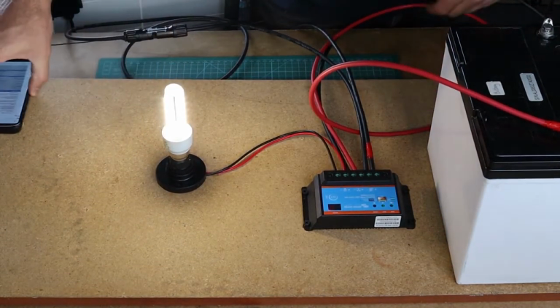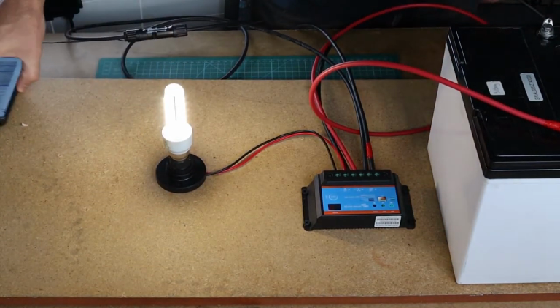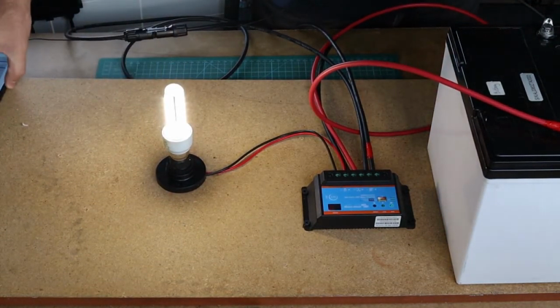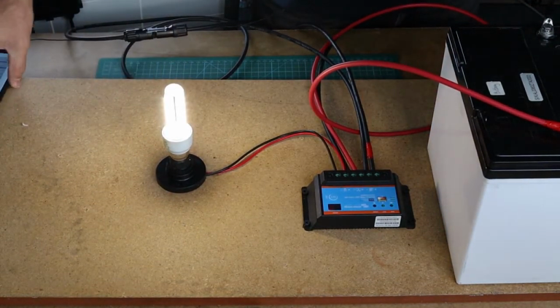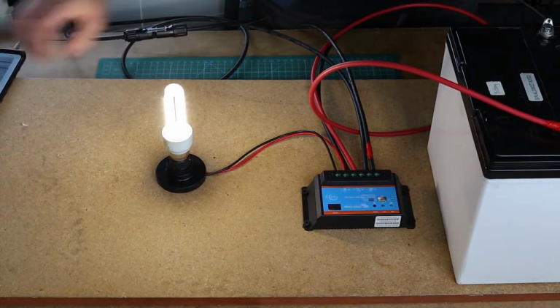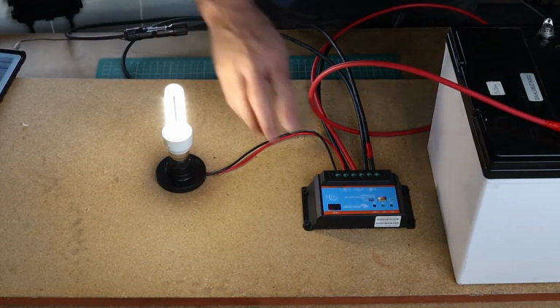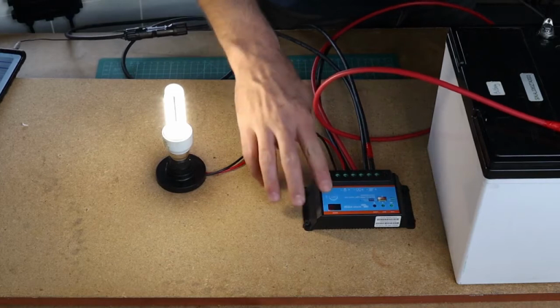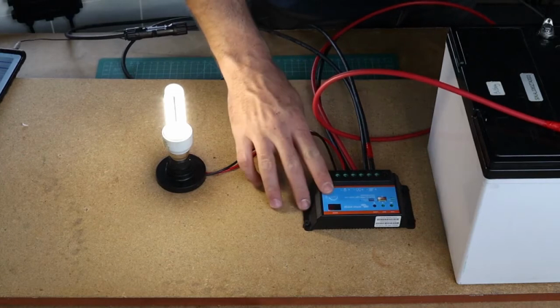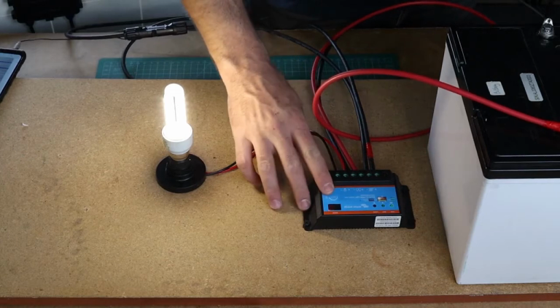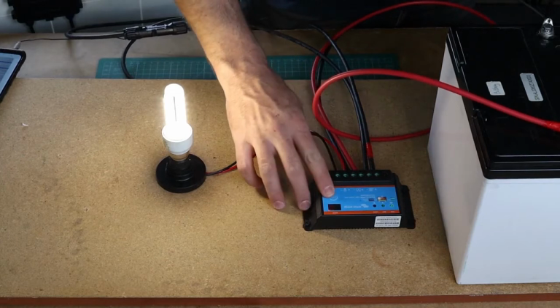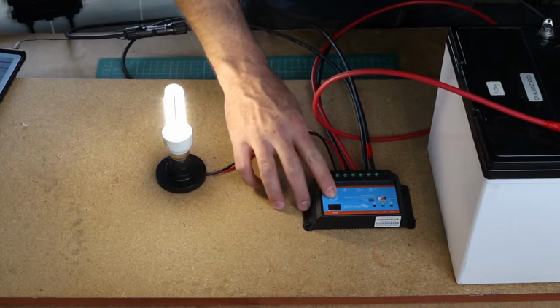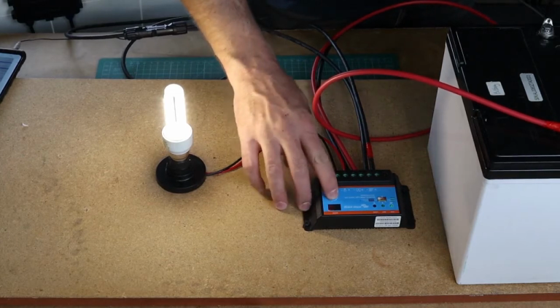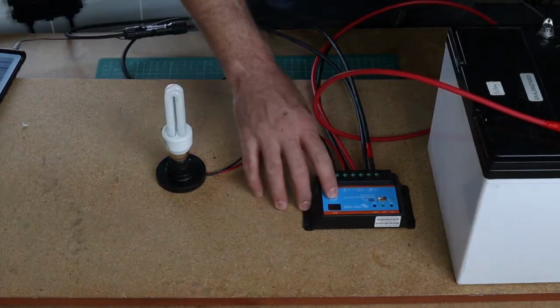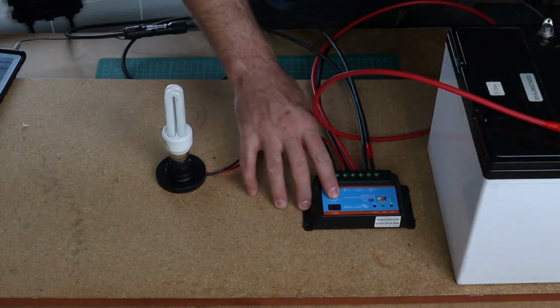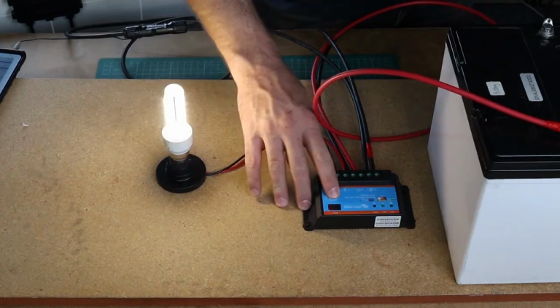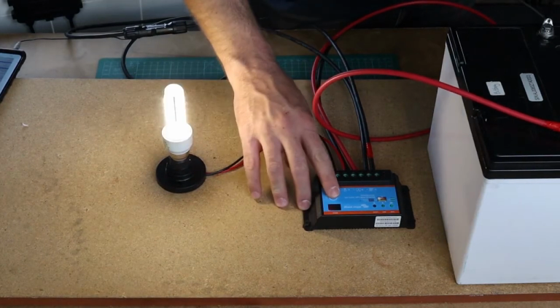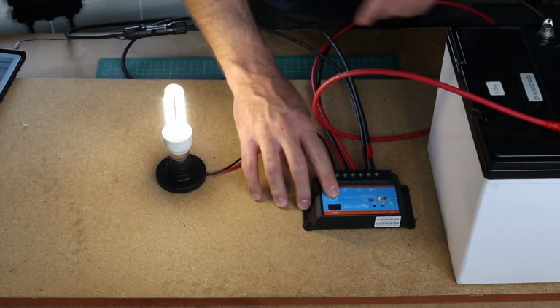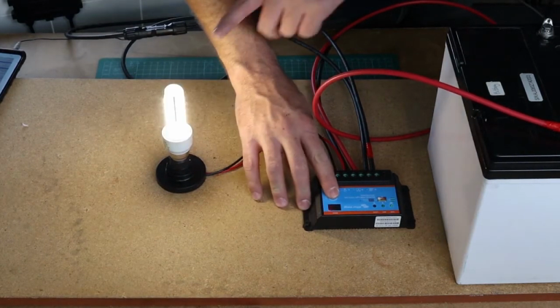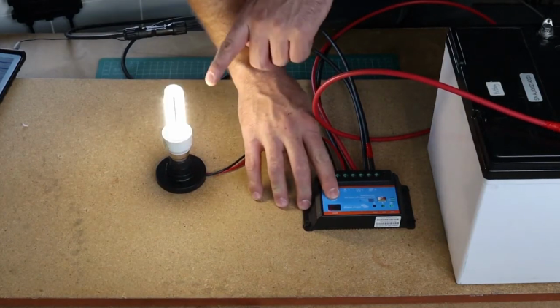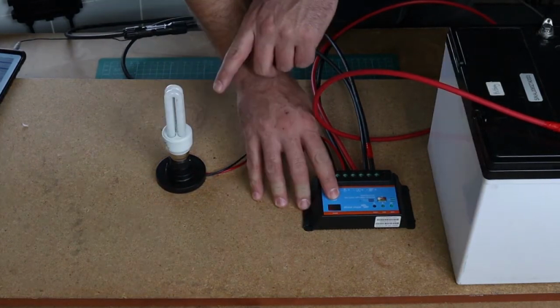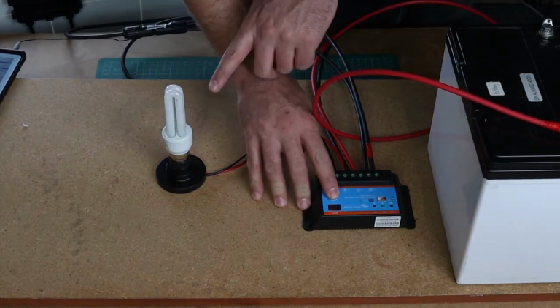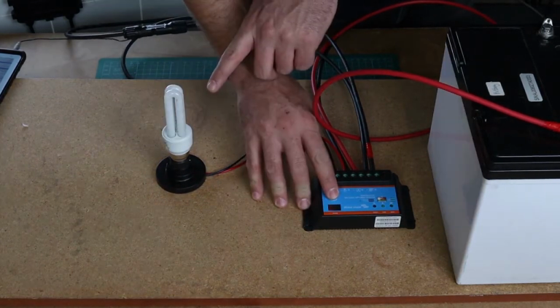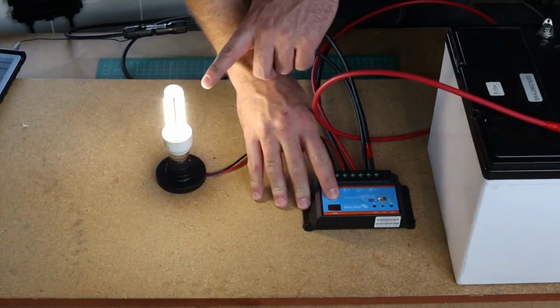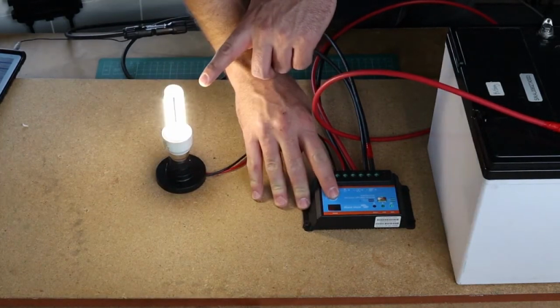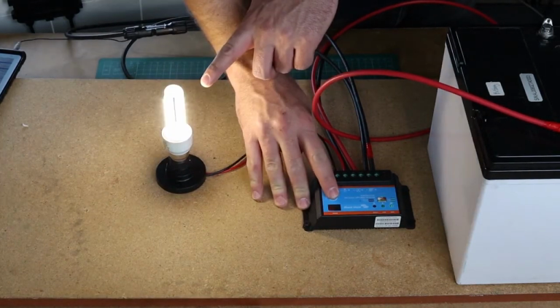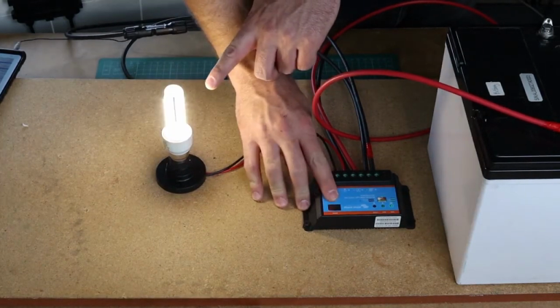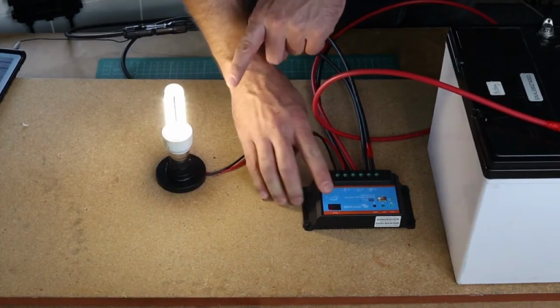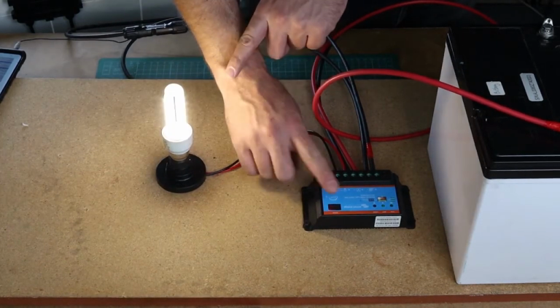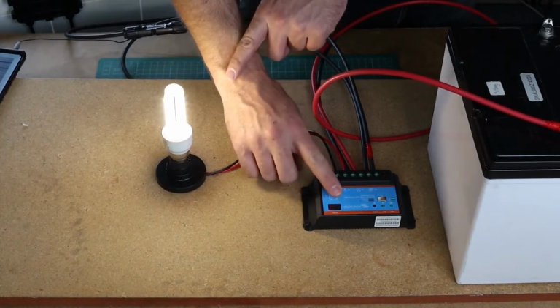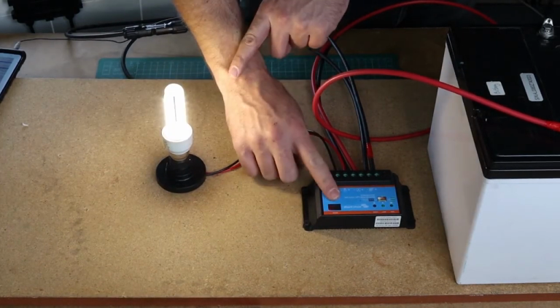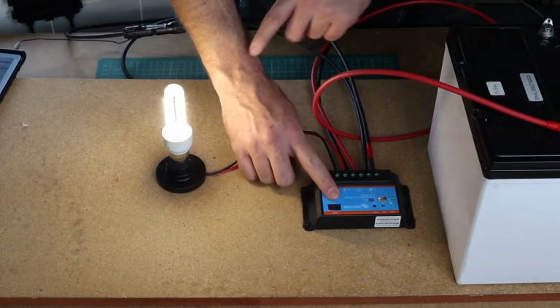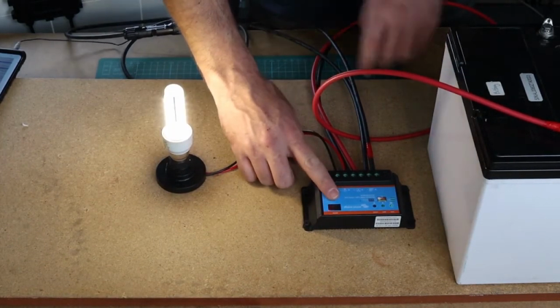I've set the charge controller so that I can control my load output by pressing this button.